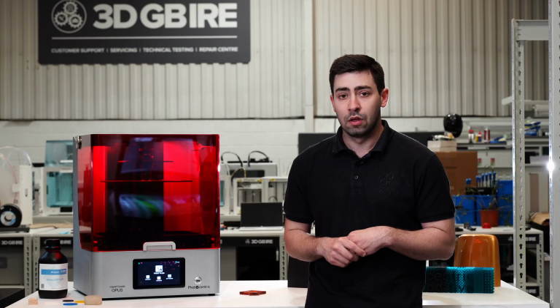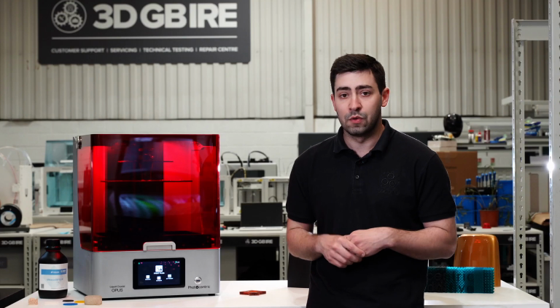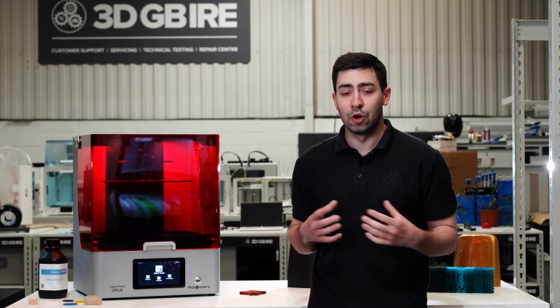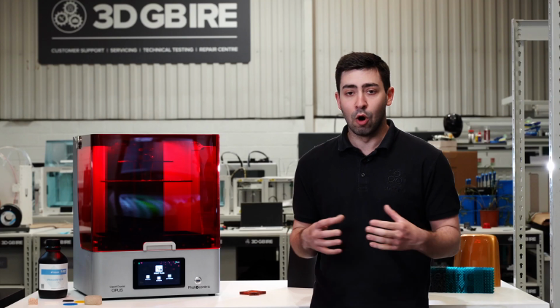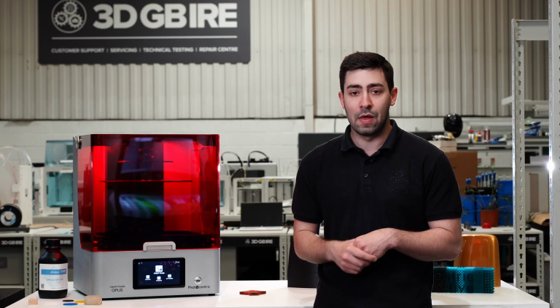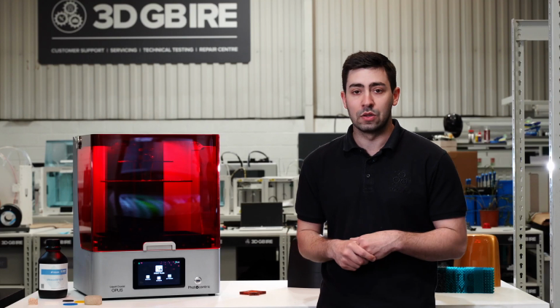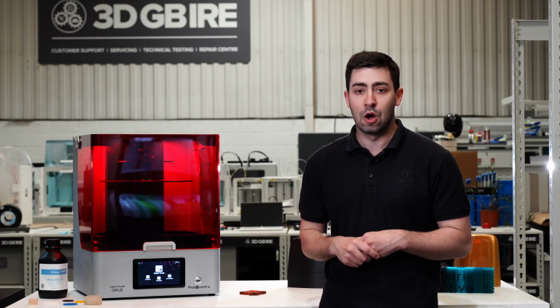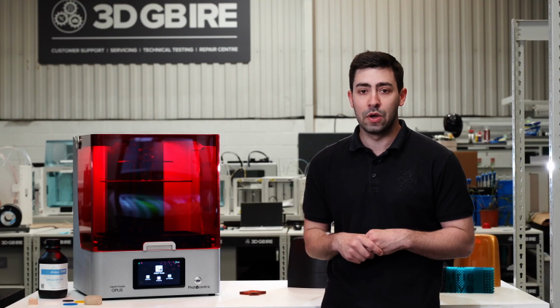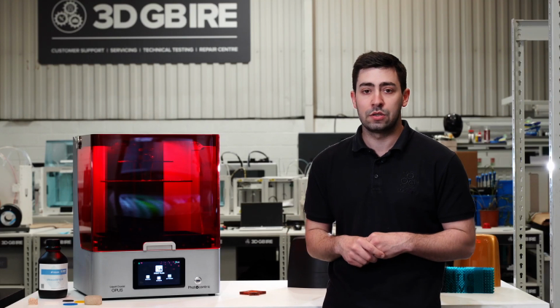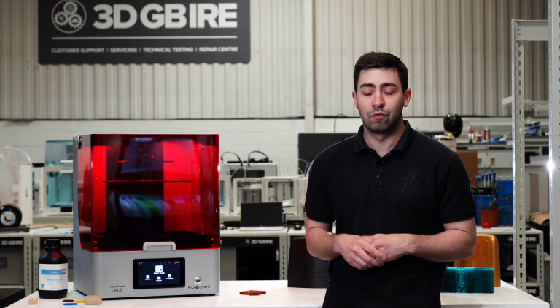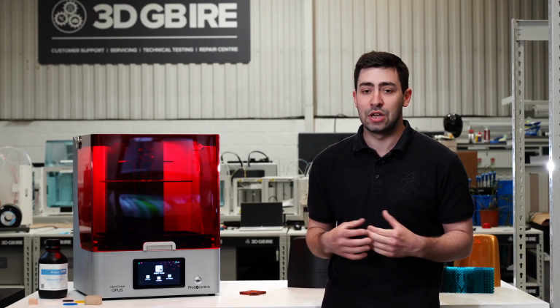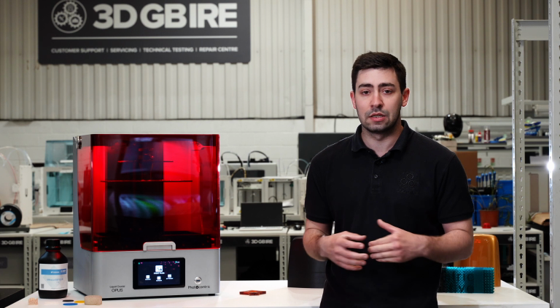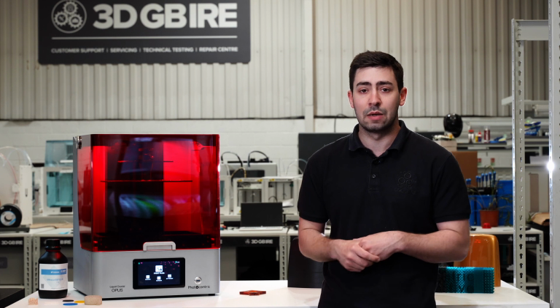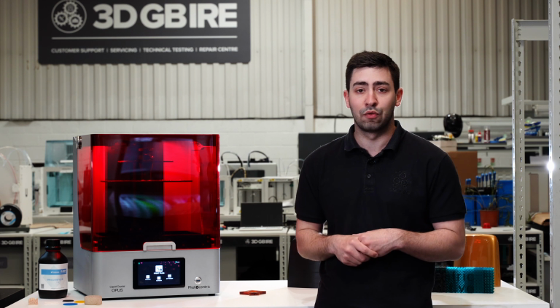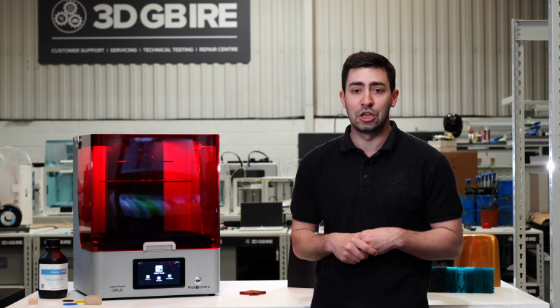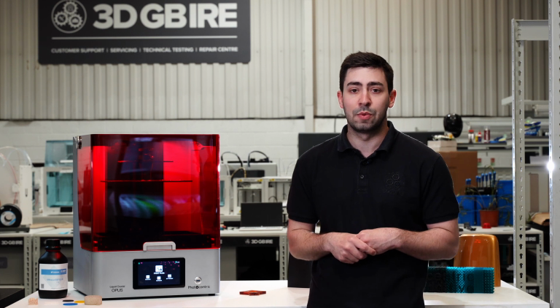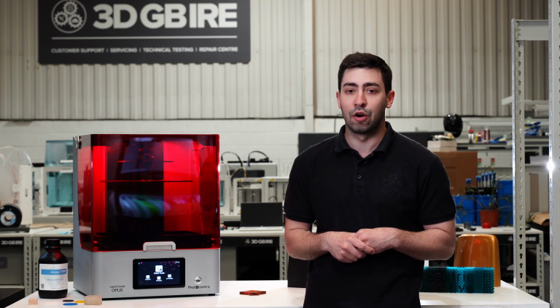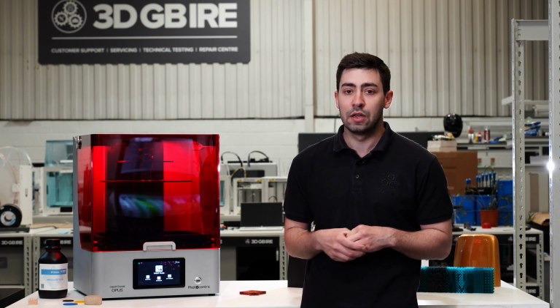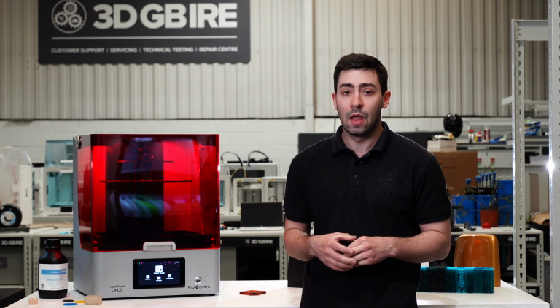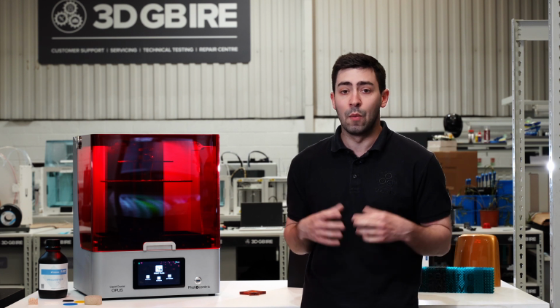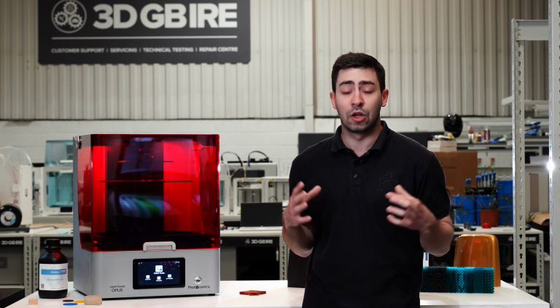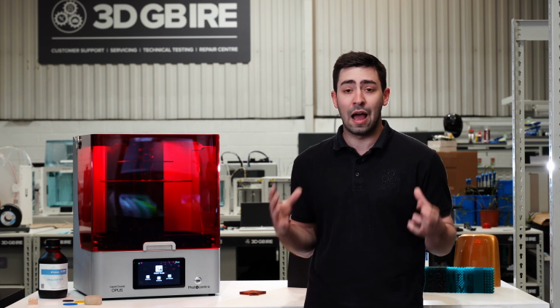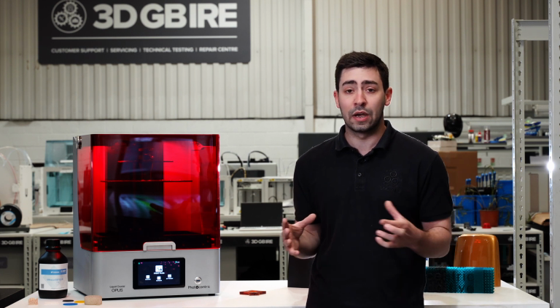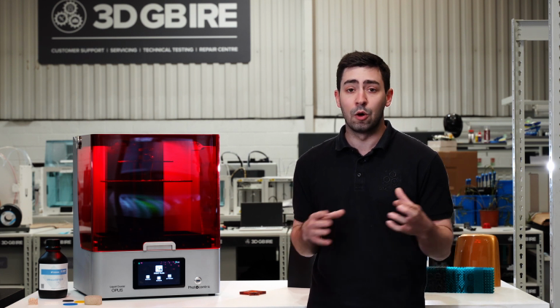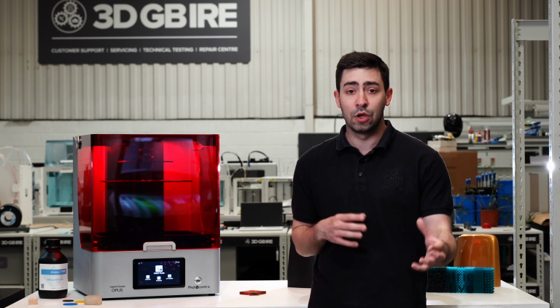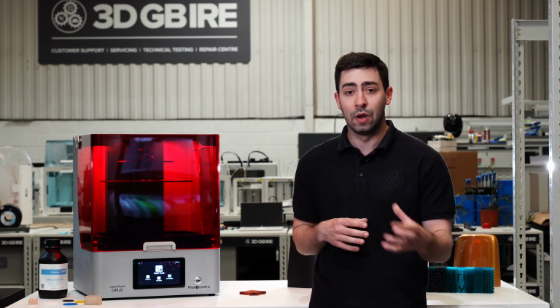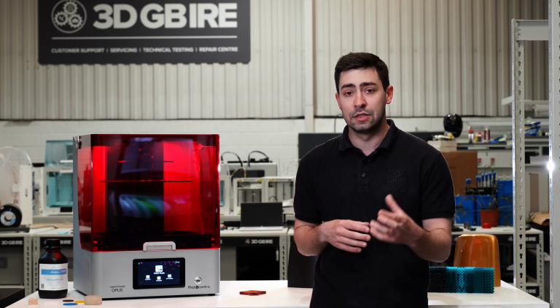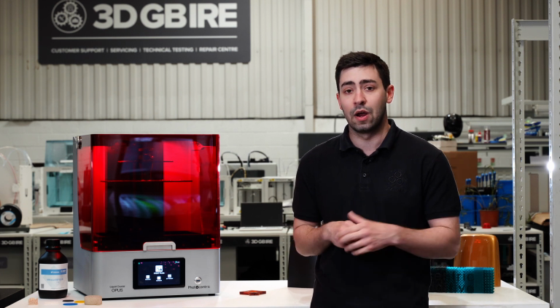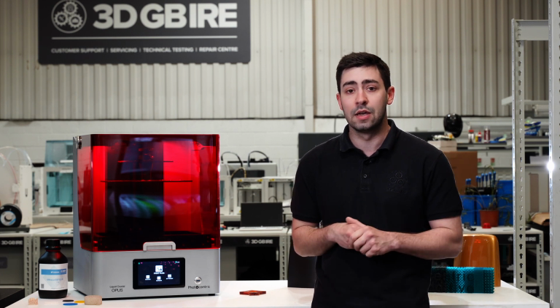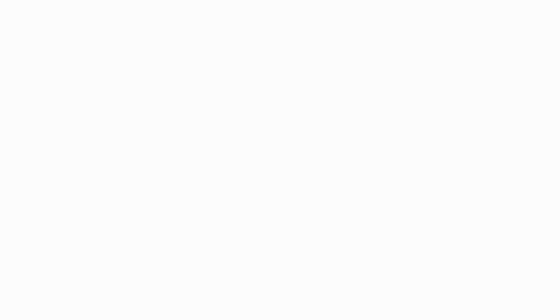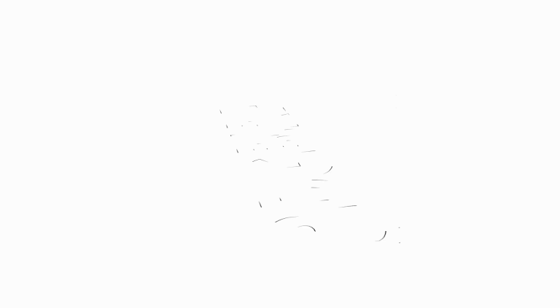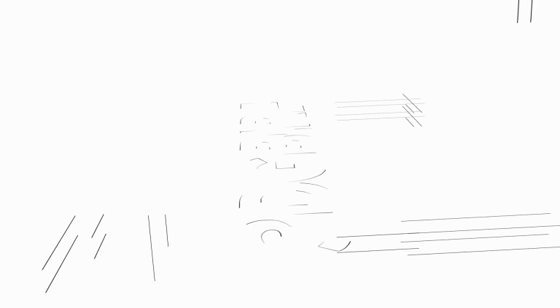If you want to know more about the LC Opus, reach out to the team at 3DGBRI and we'll look at how we can help you integrate this into your business.